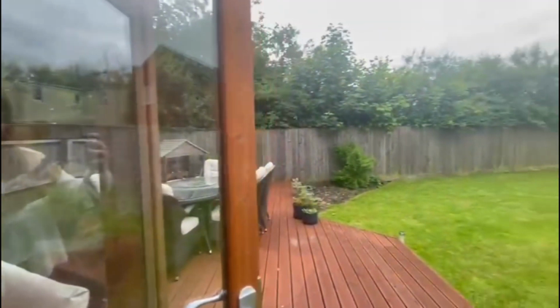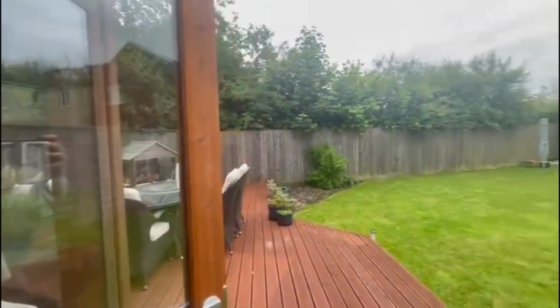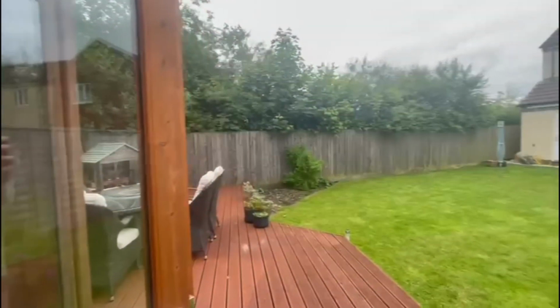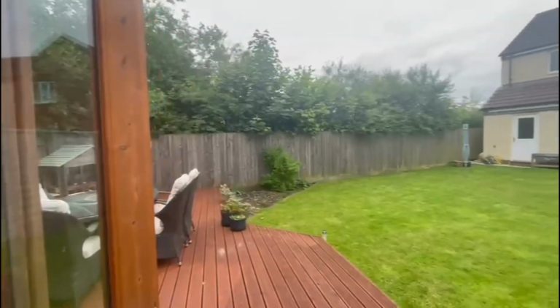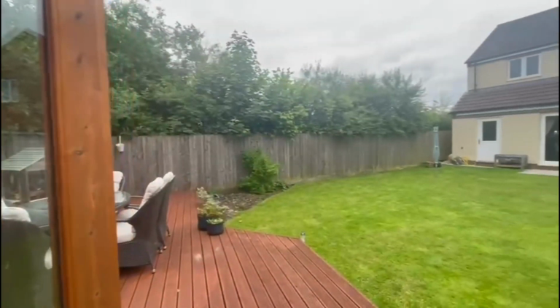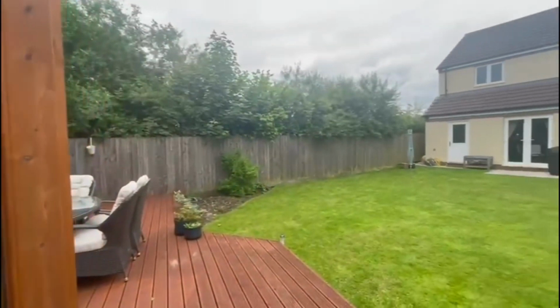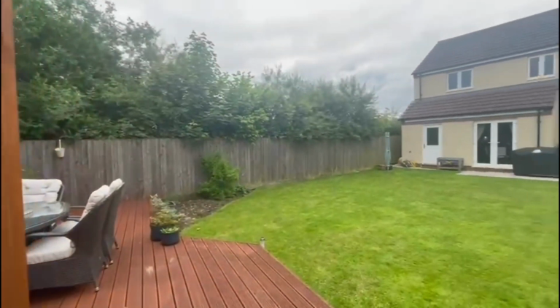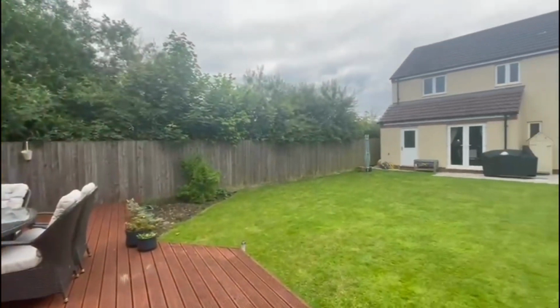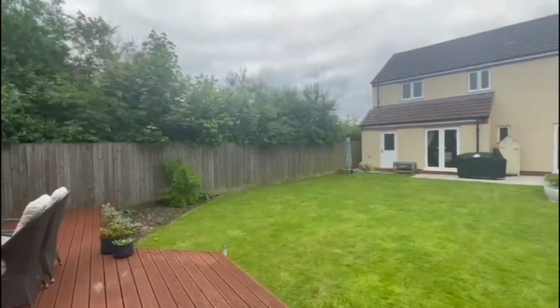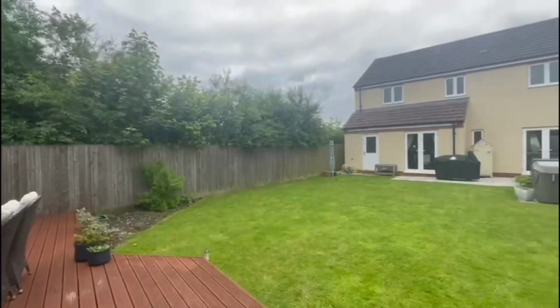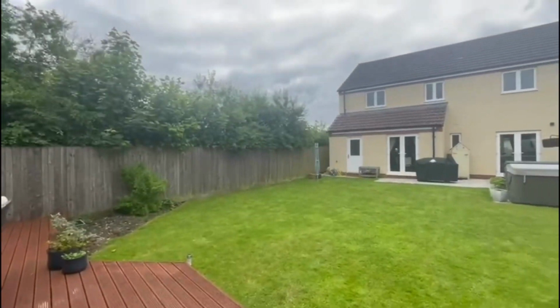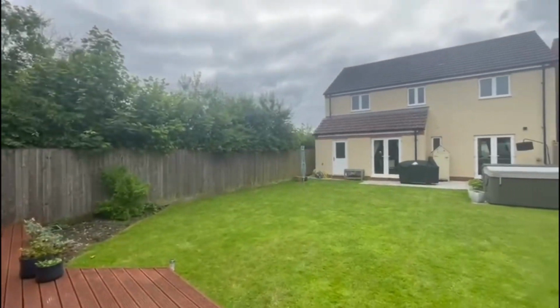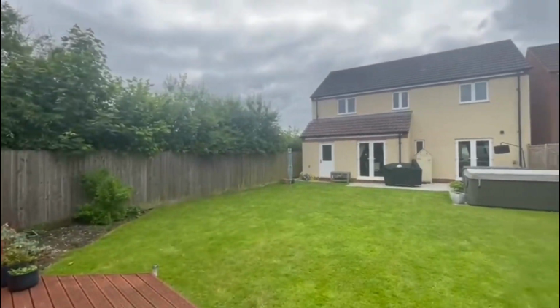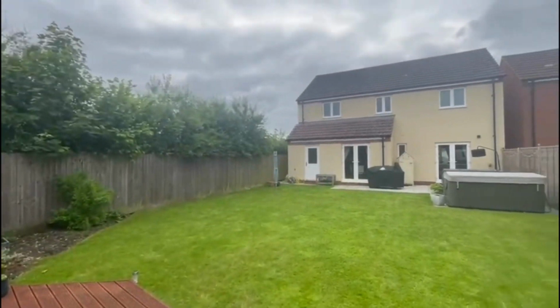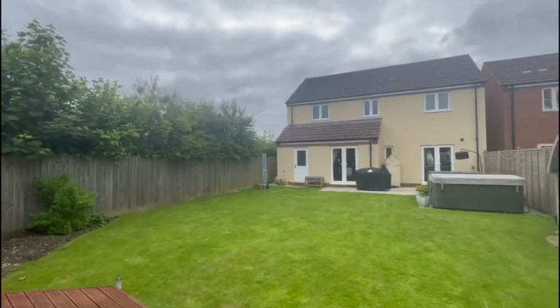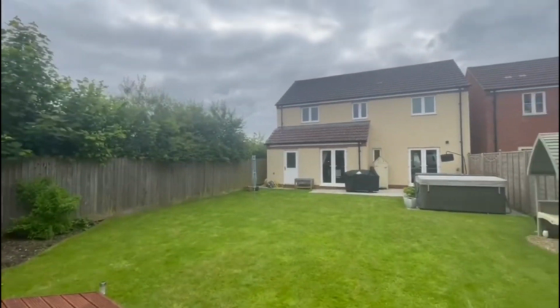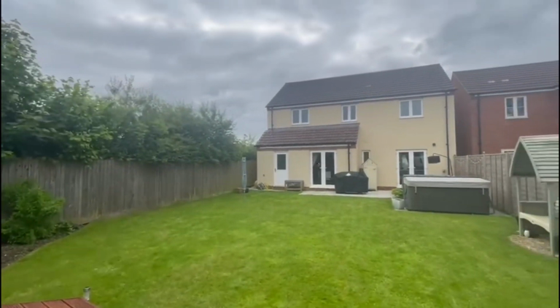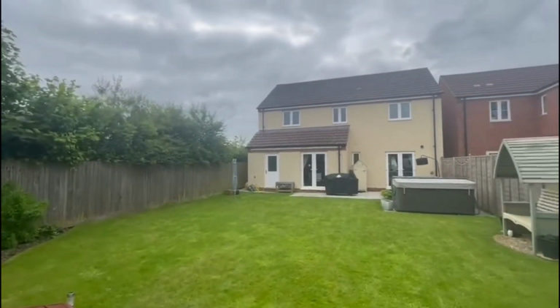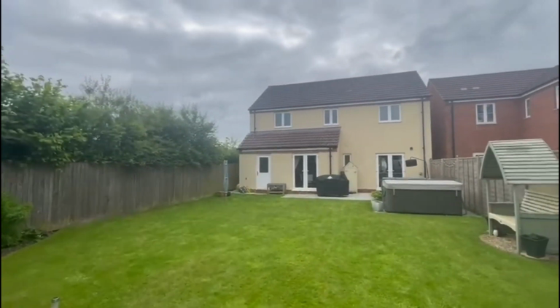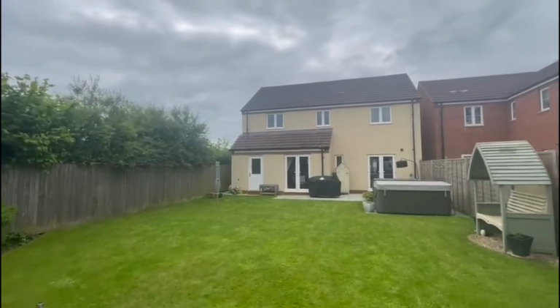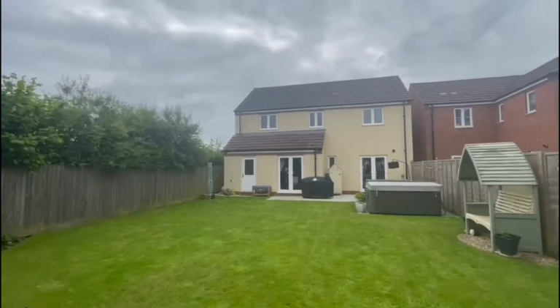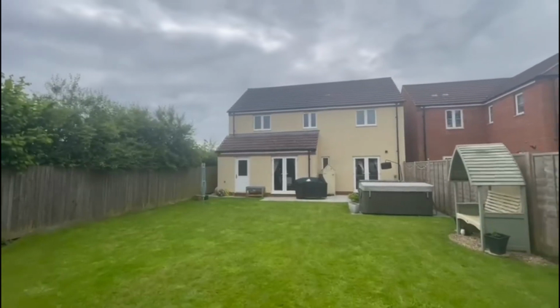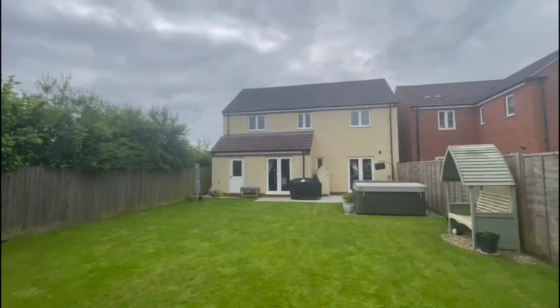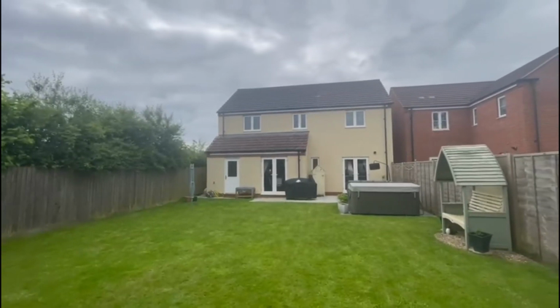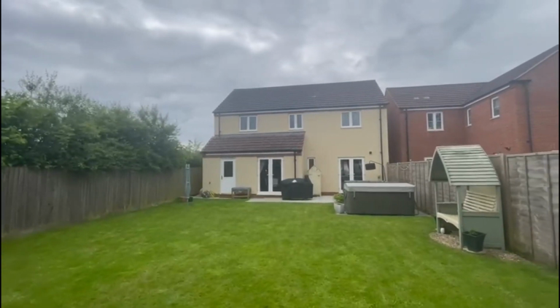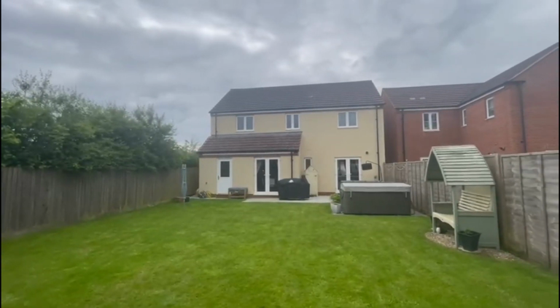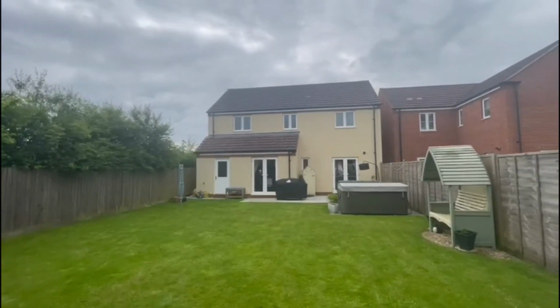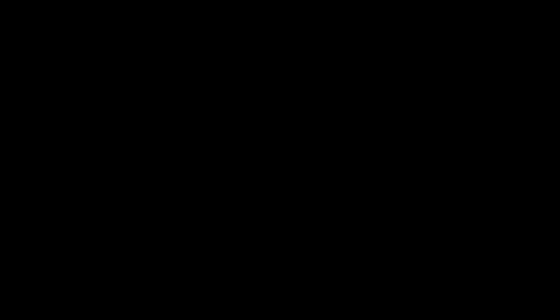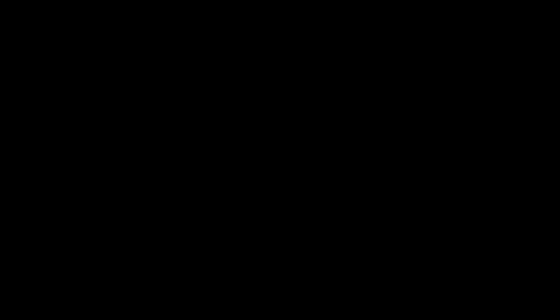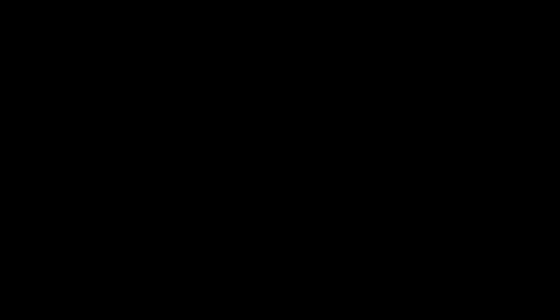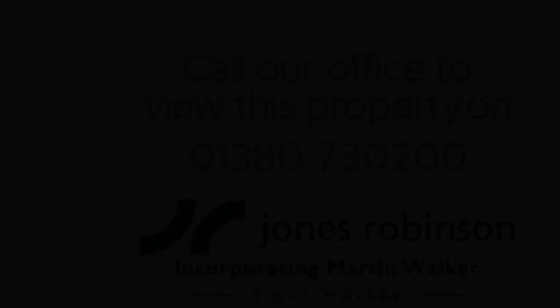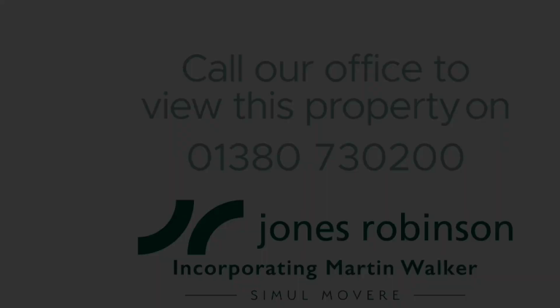If you would like to view this property, do call our office on 01380 730 200.